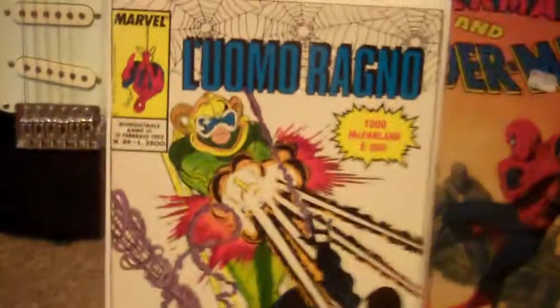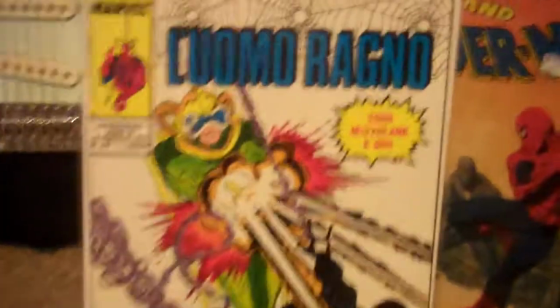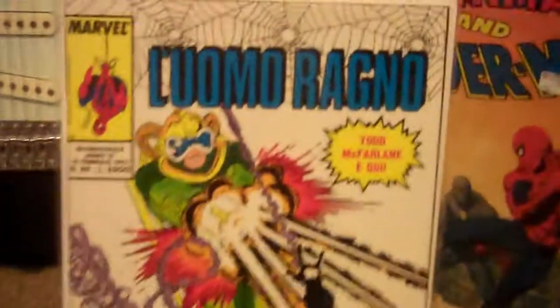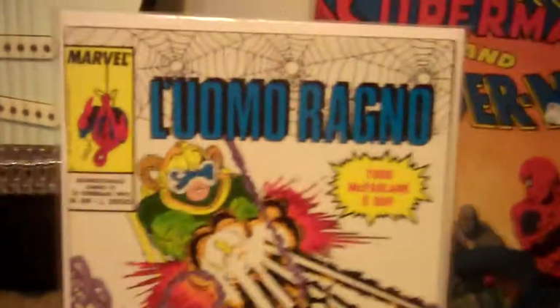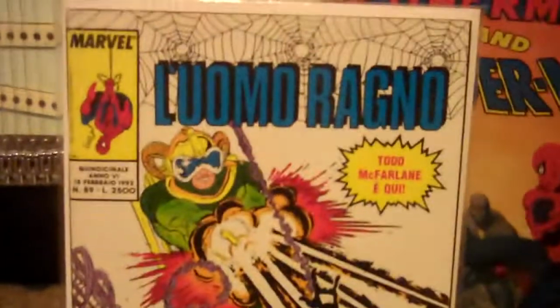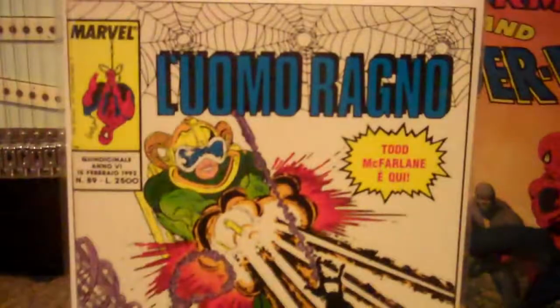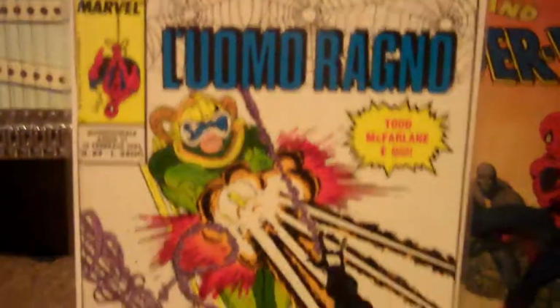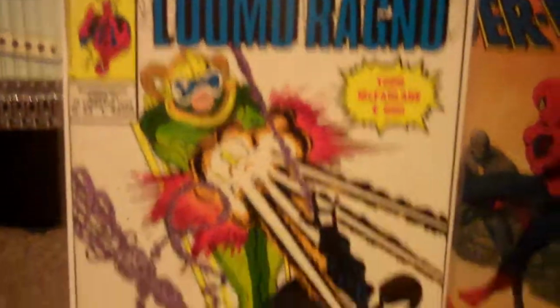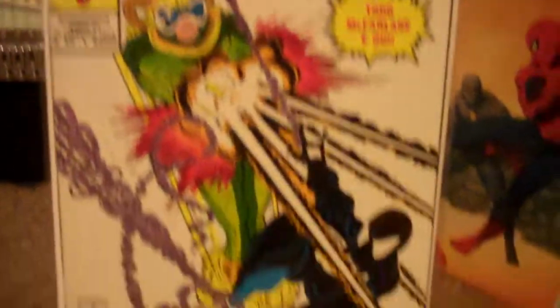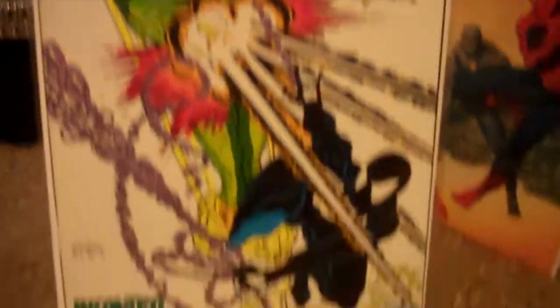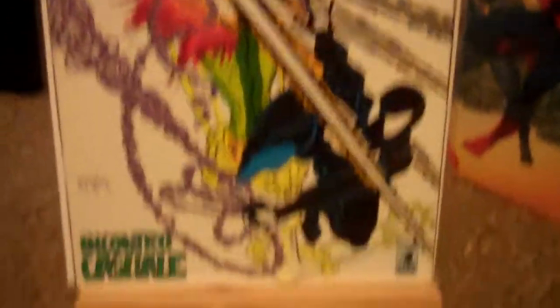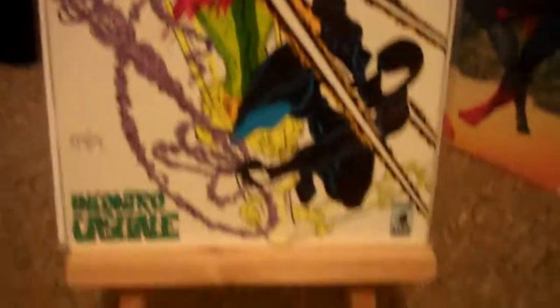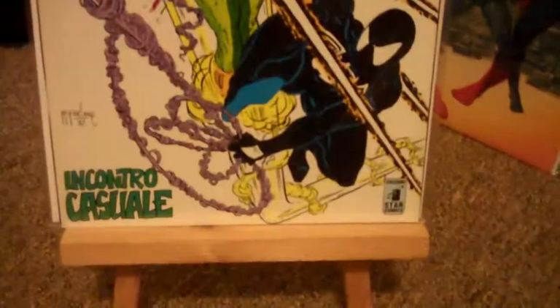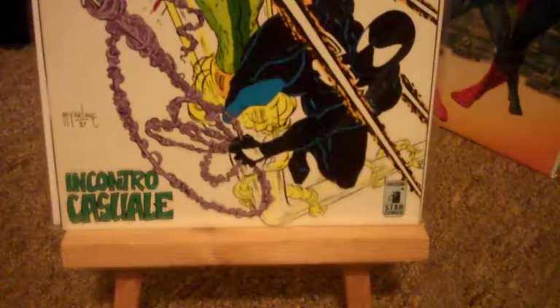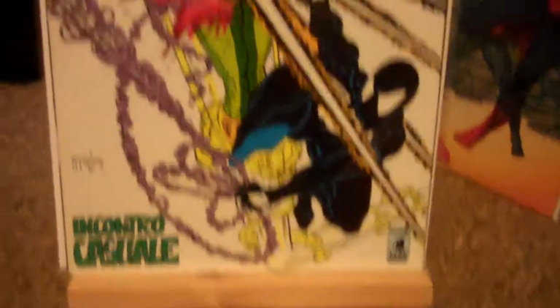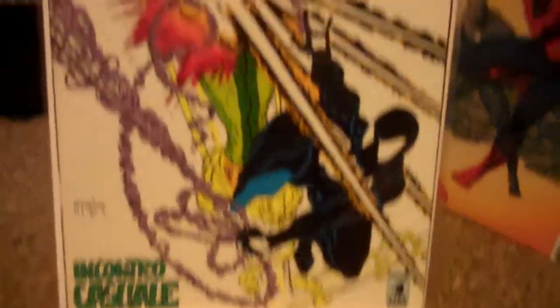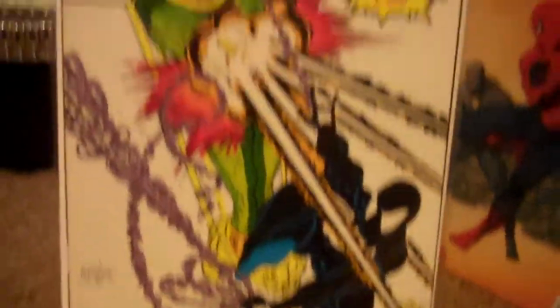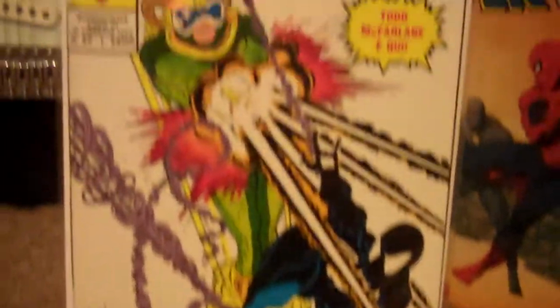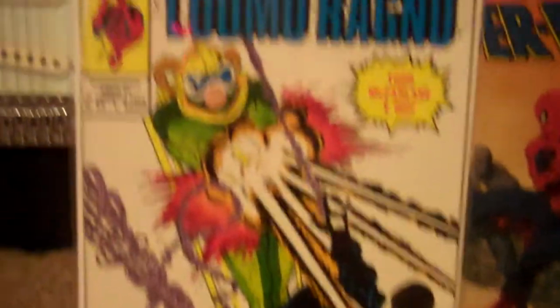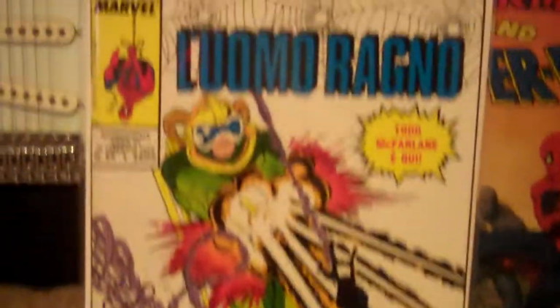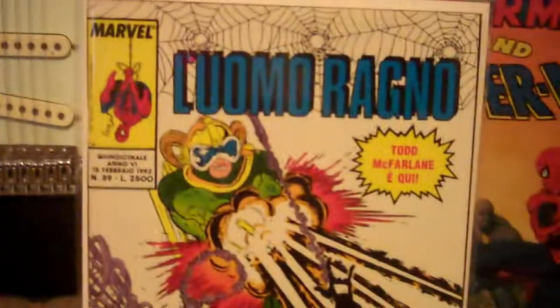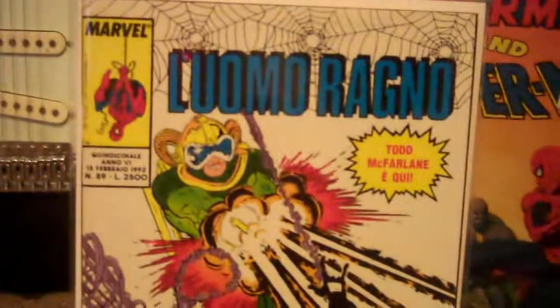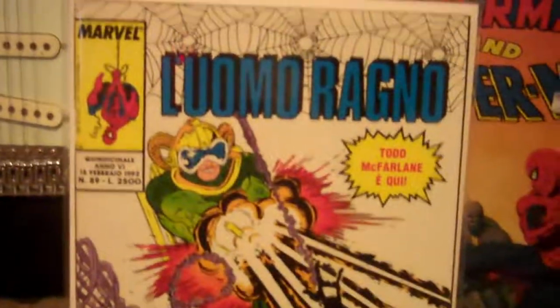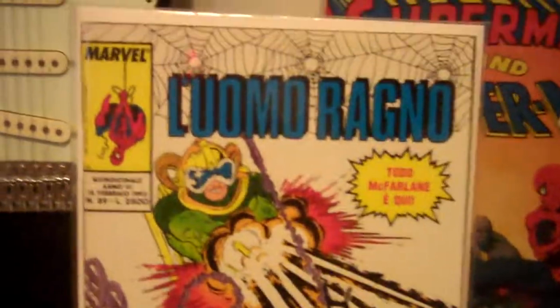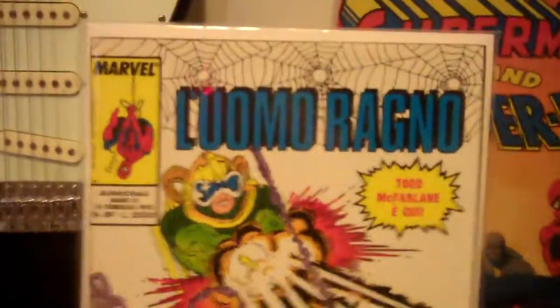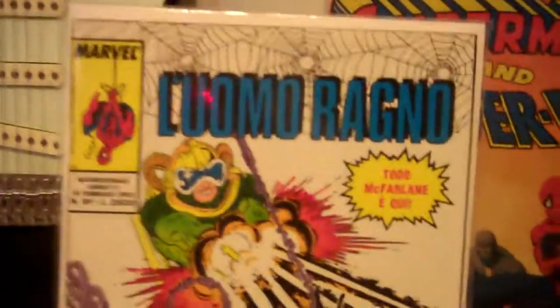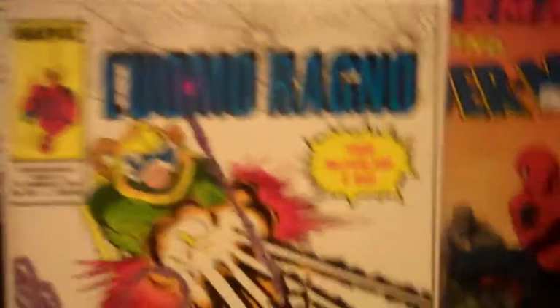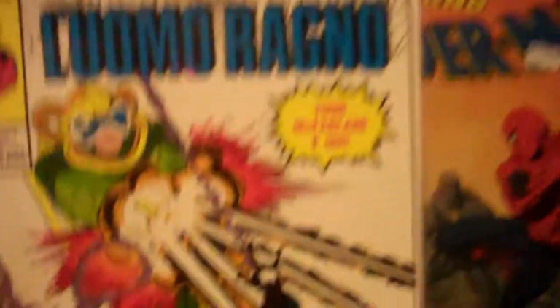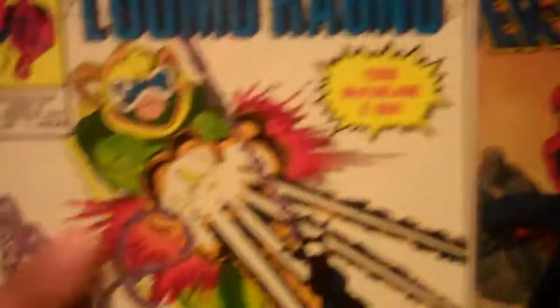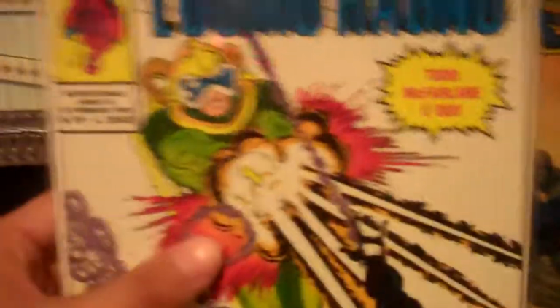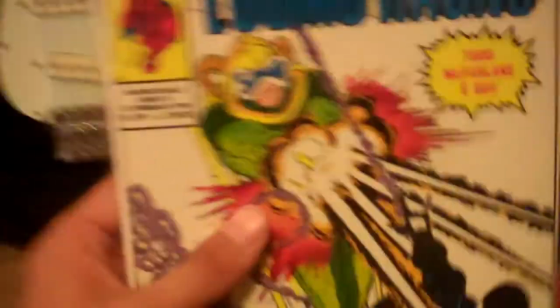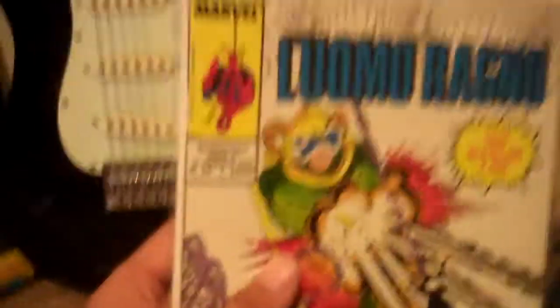This is the Italian Amazing Spider-Man 298. A nice white cover on this one — really high grade.